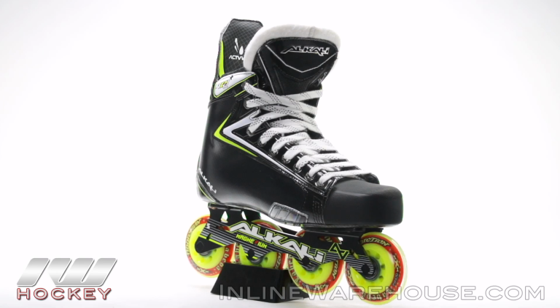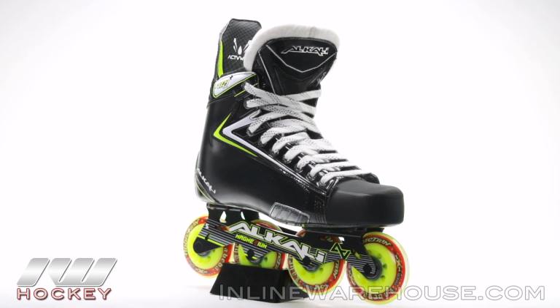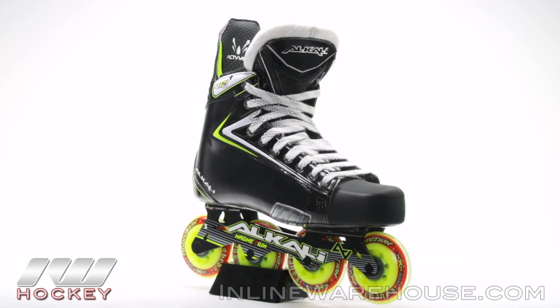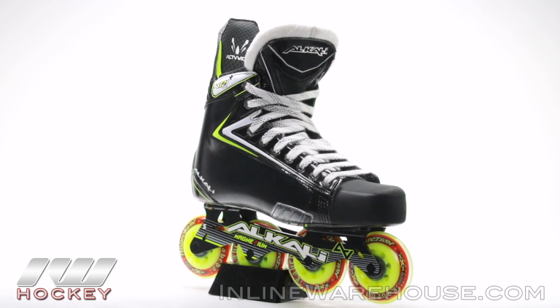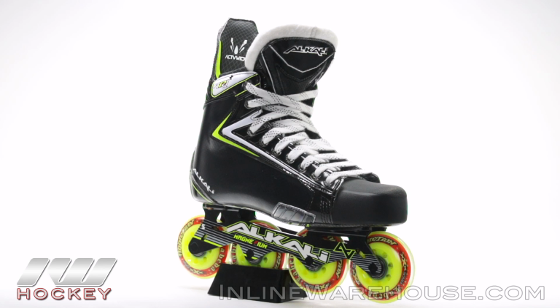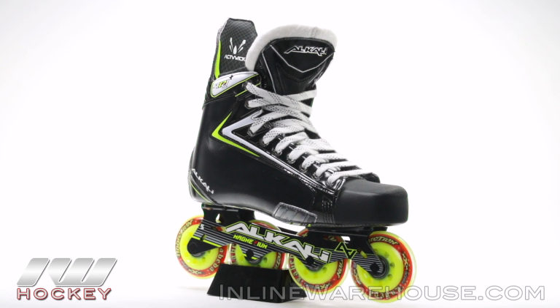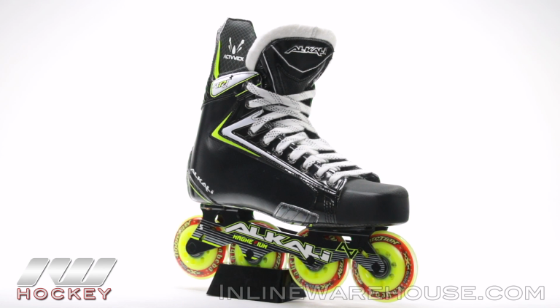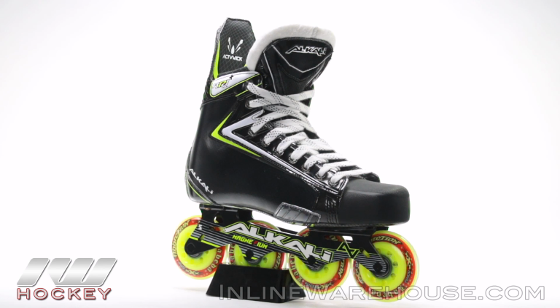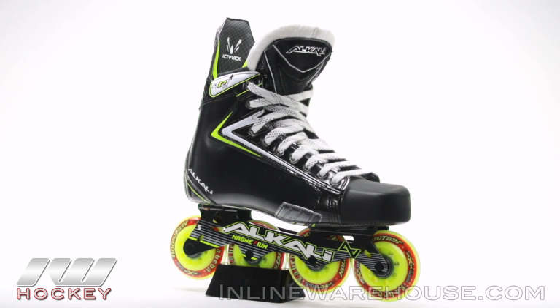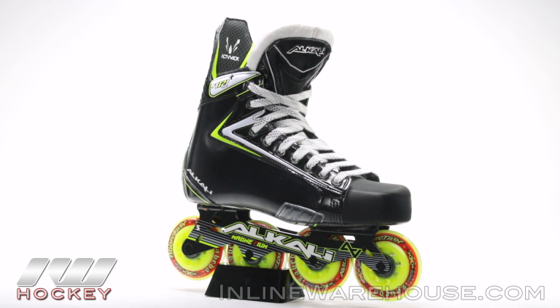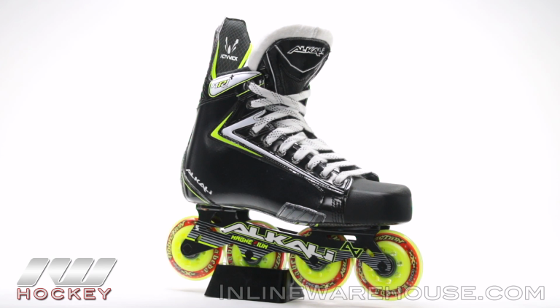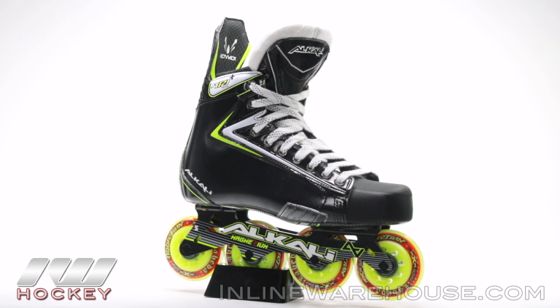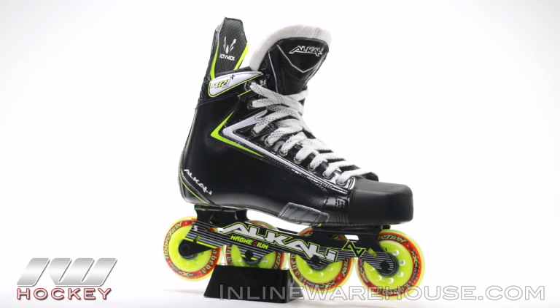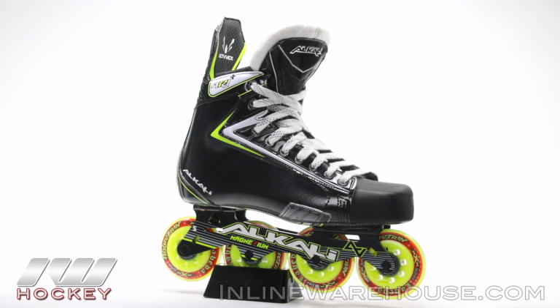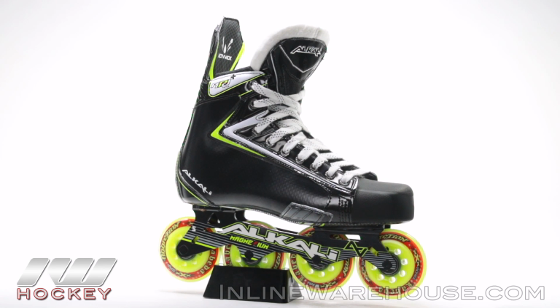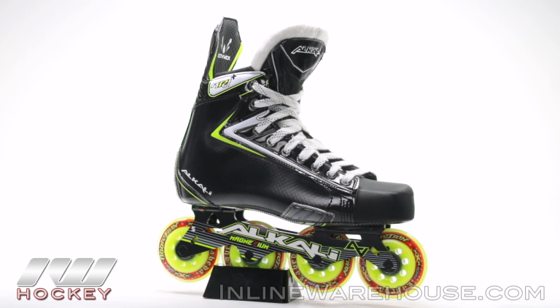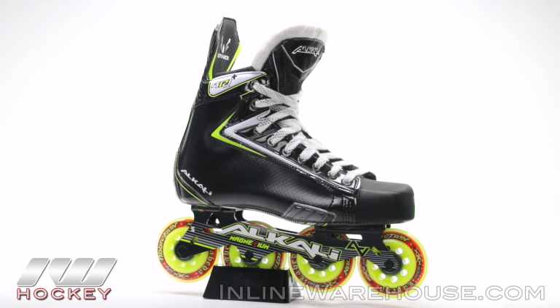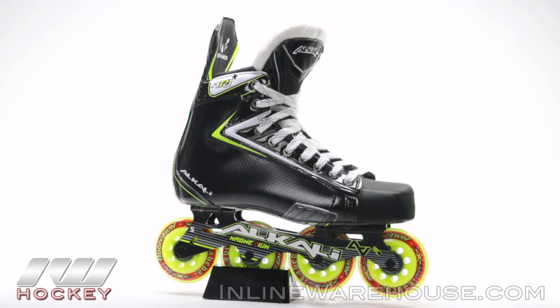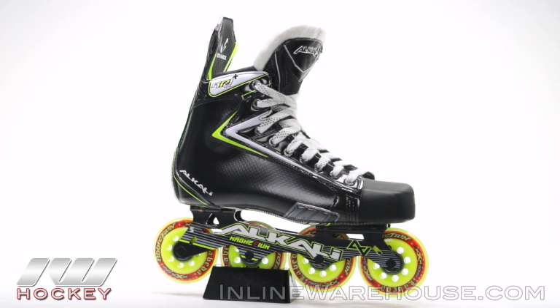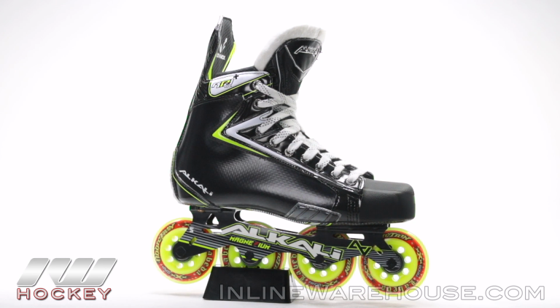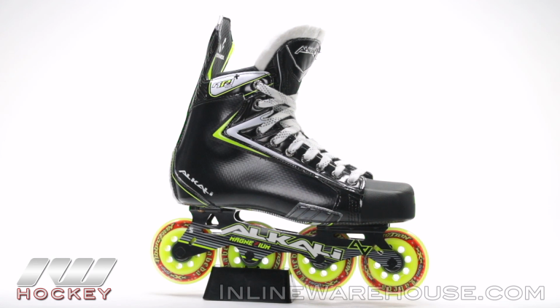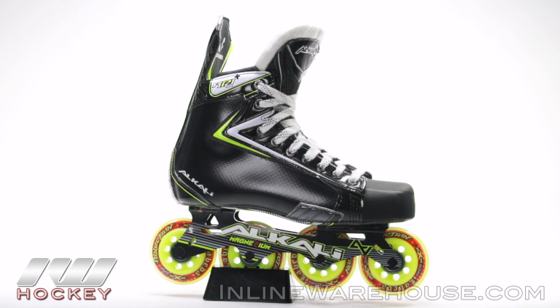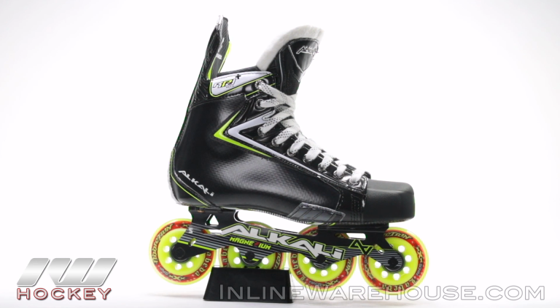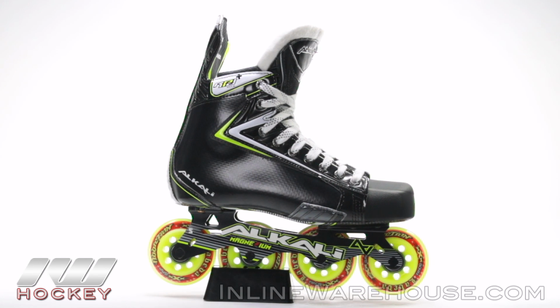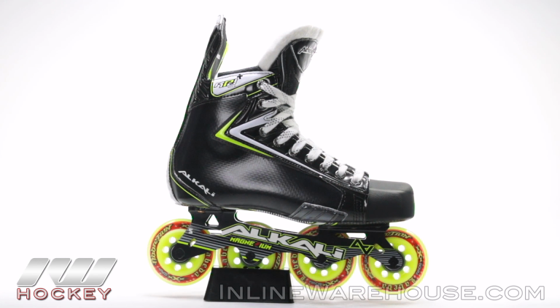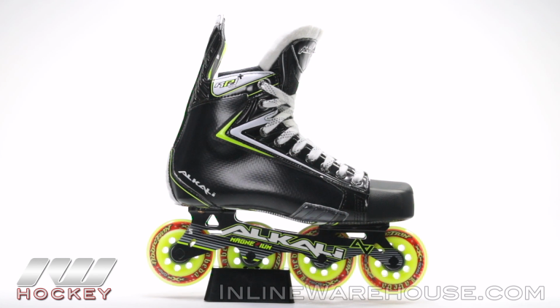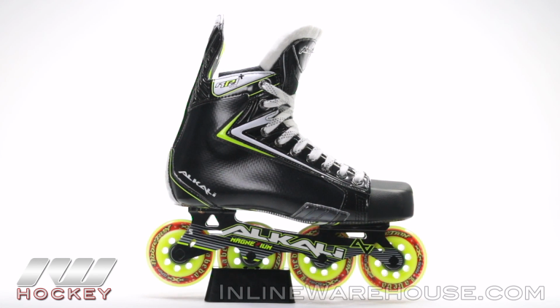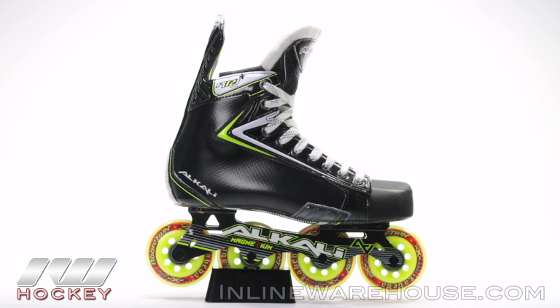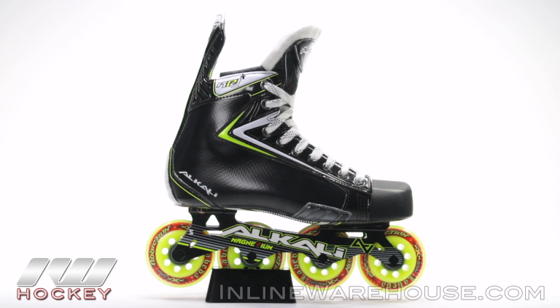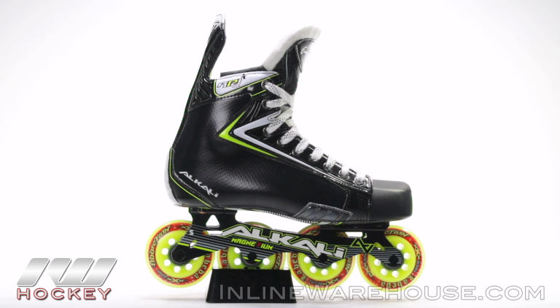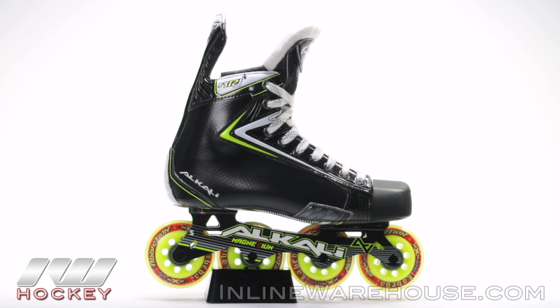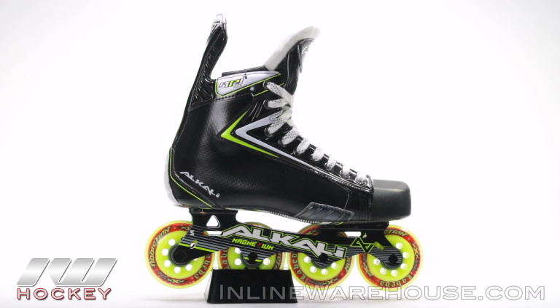For even more information on the Alkali RPD Max Plus Roller Hockey Skate, make sure you check them out at inlinewarehouse.com.